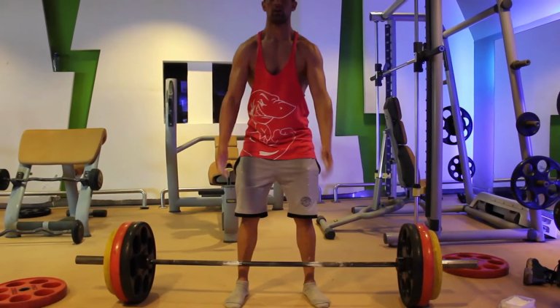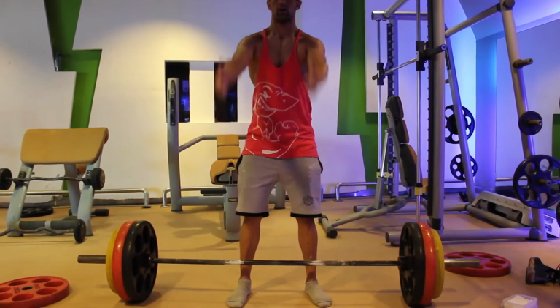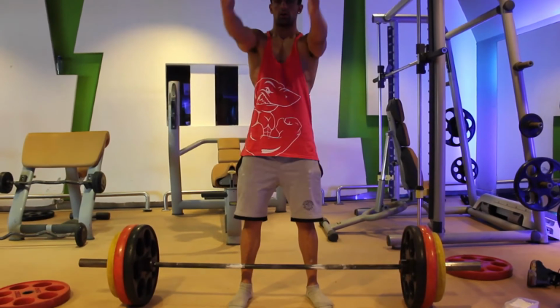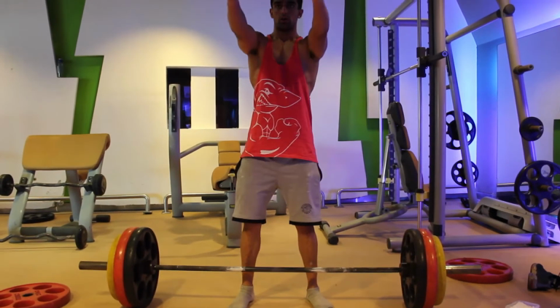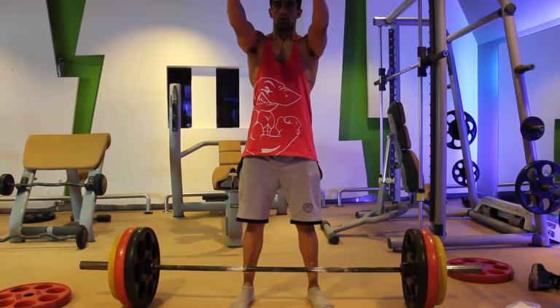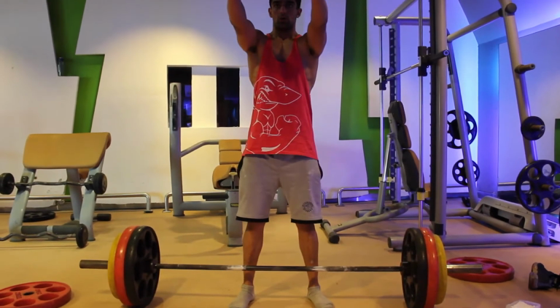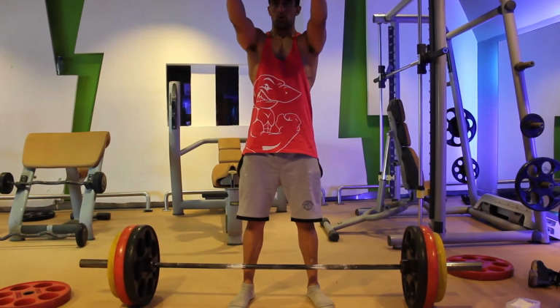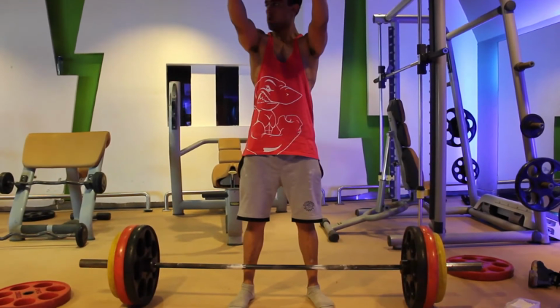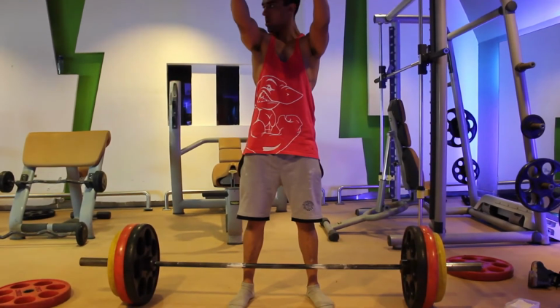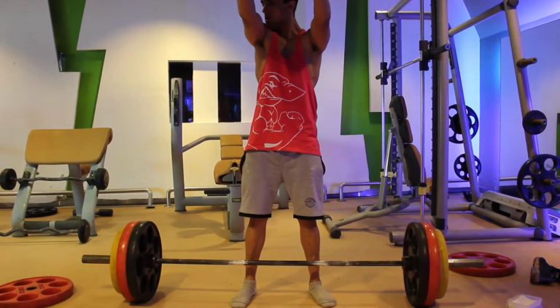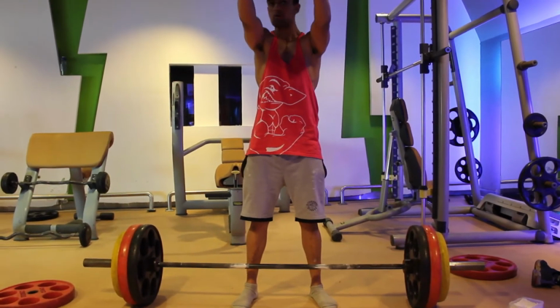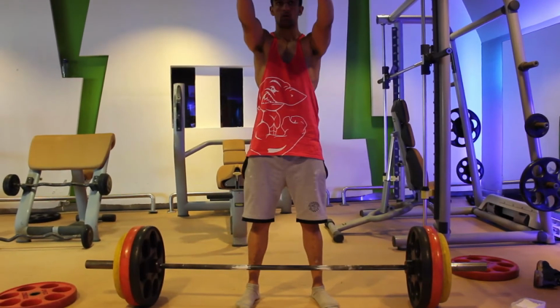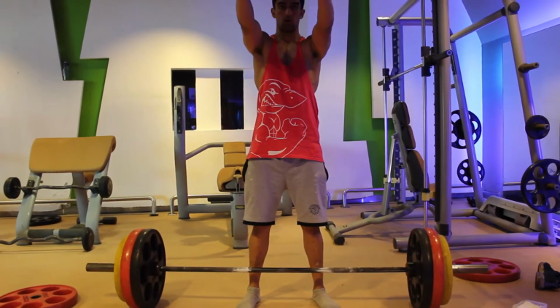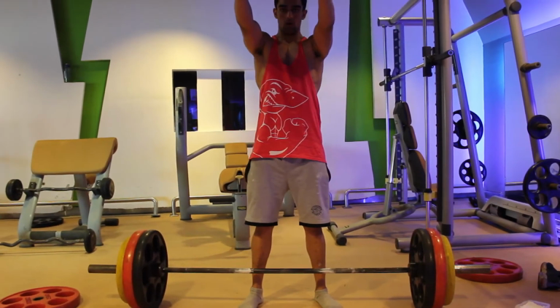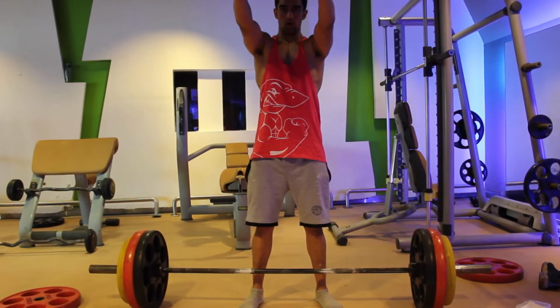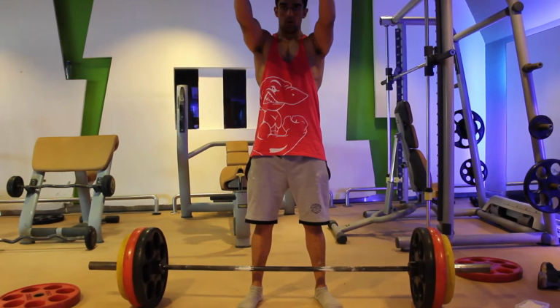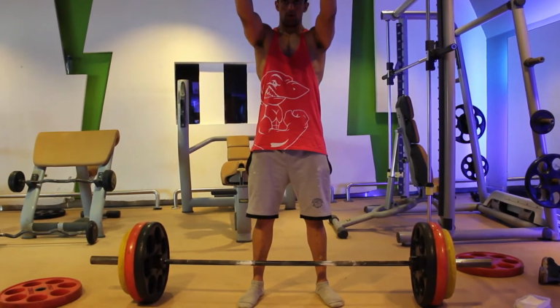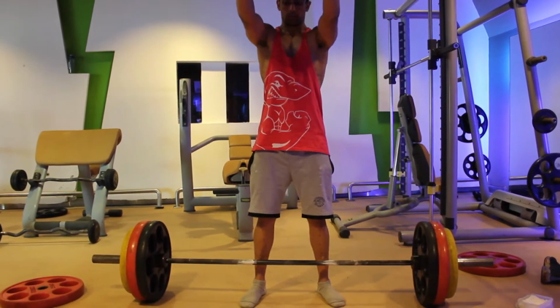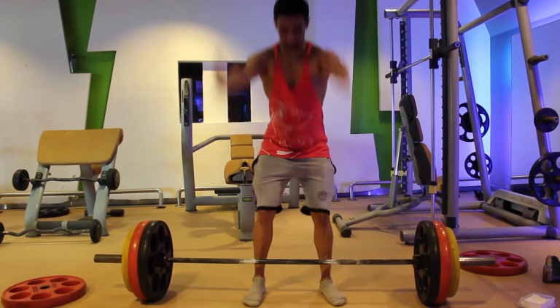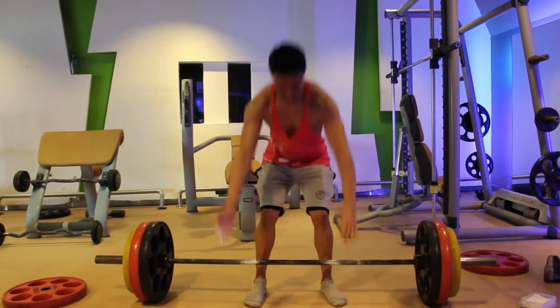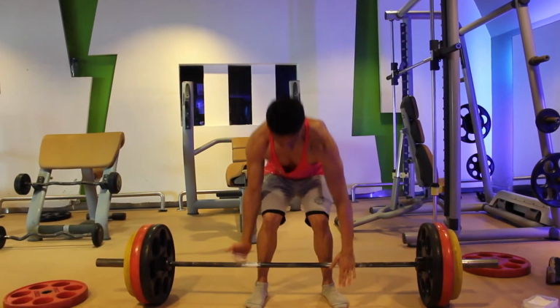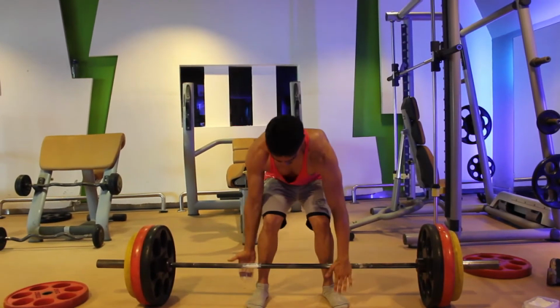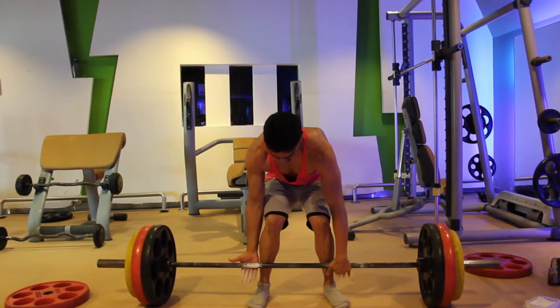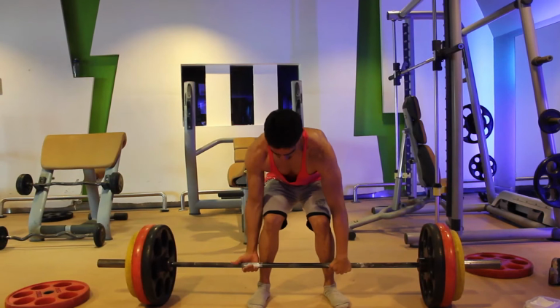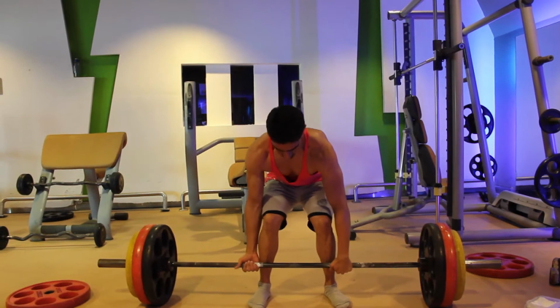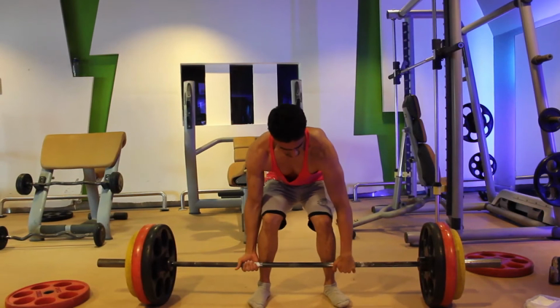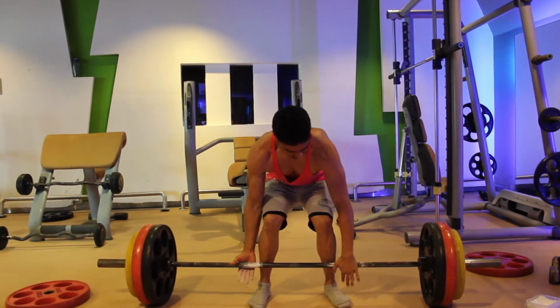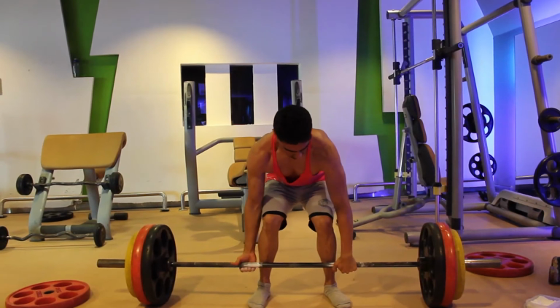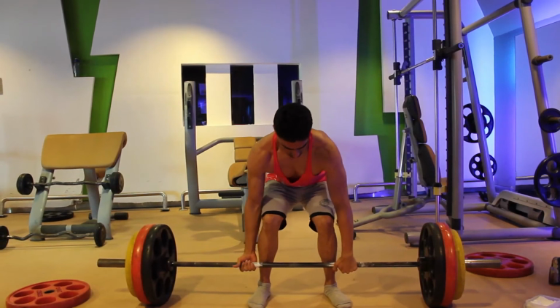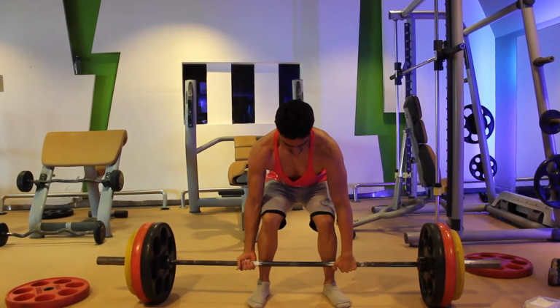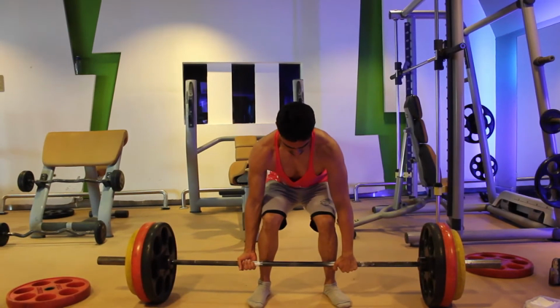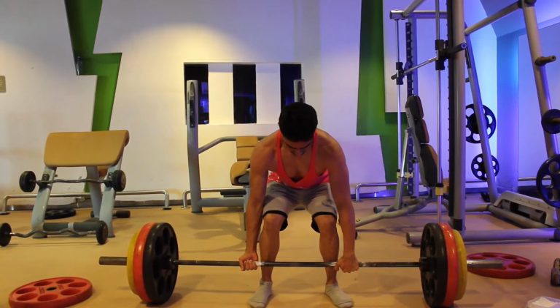Hey guys, this is Utthana Ditya from Mad Gains Fitness and today we're going to be doing a back and tricep workout.